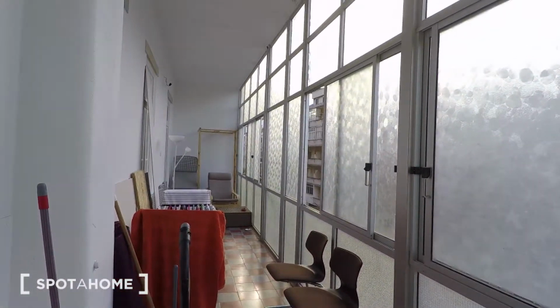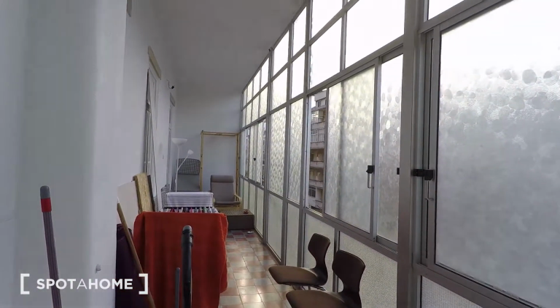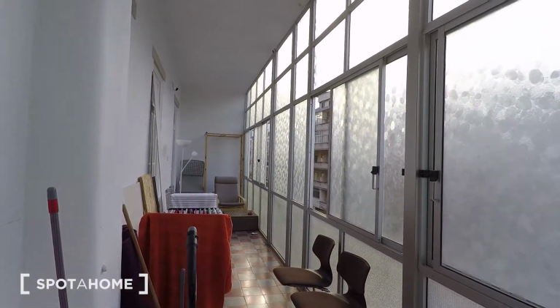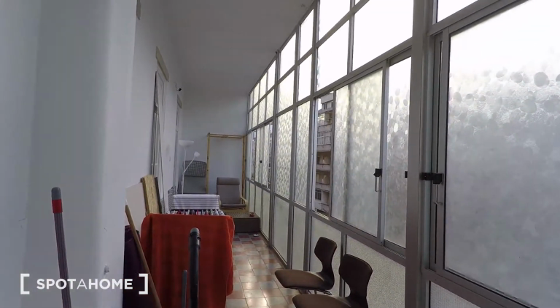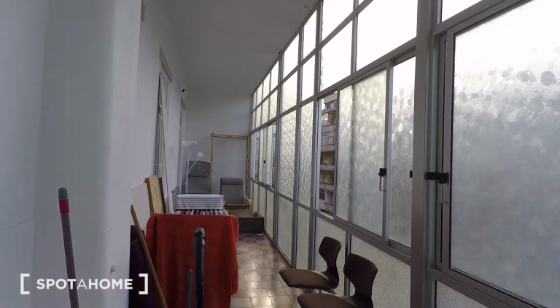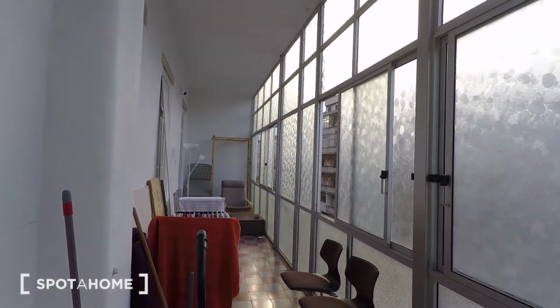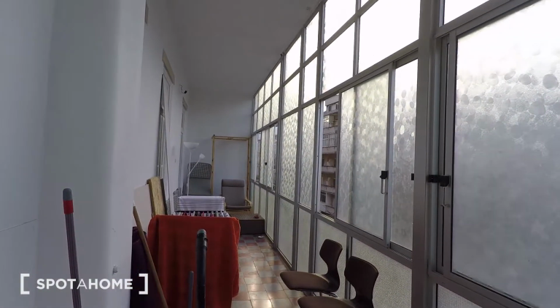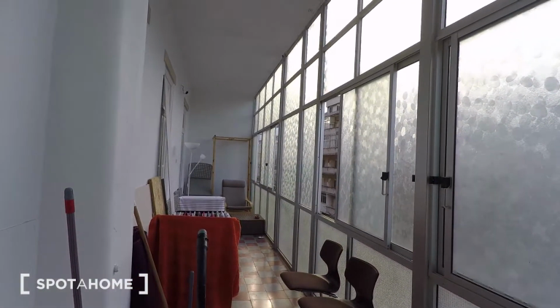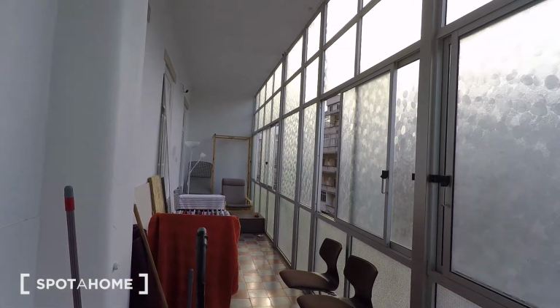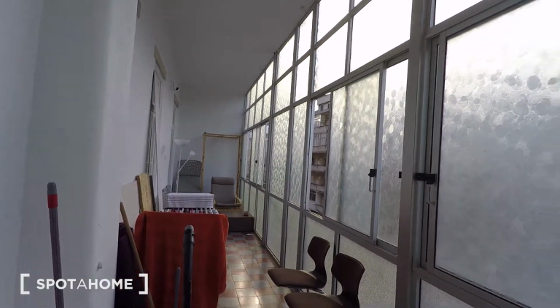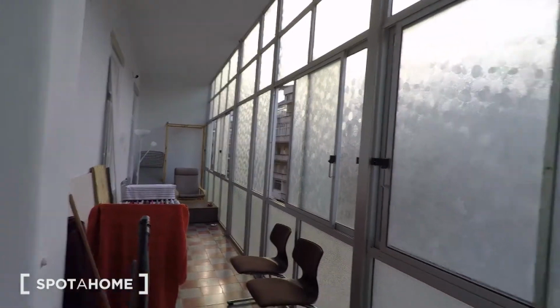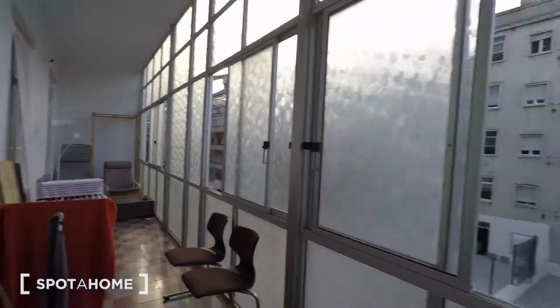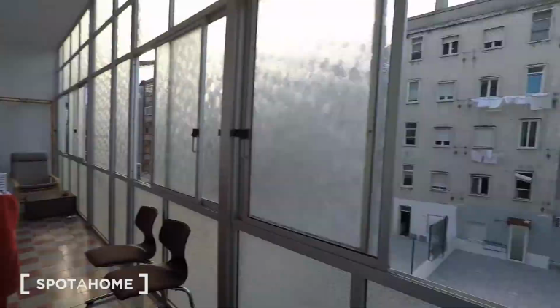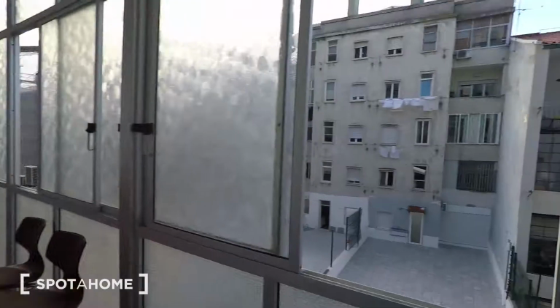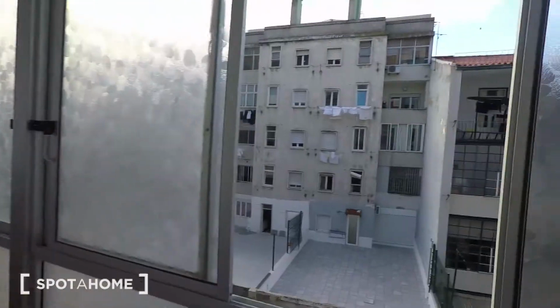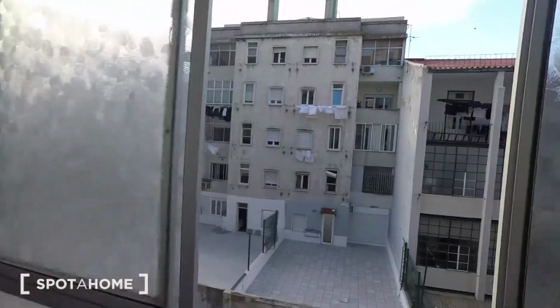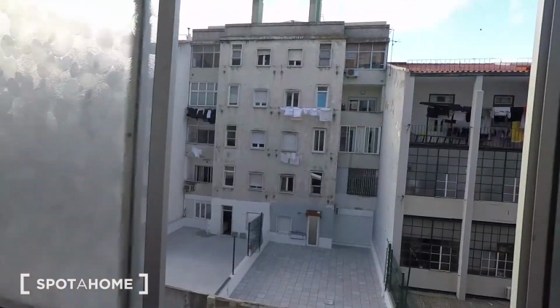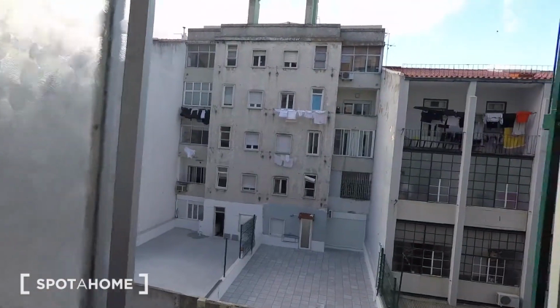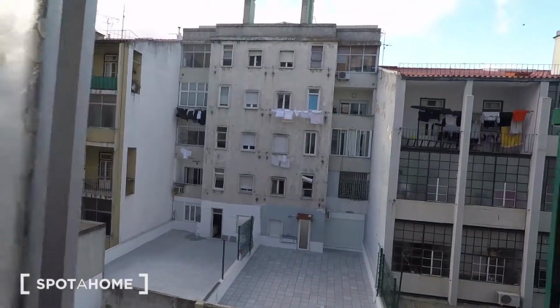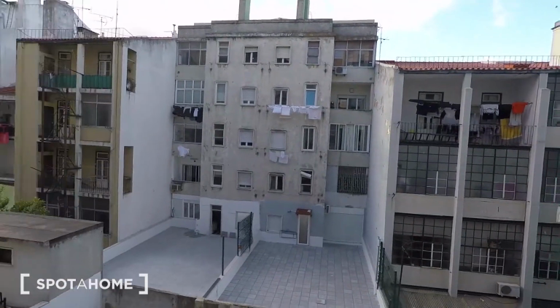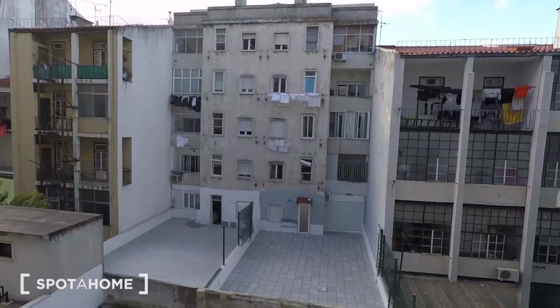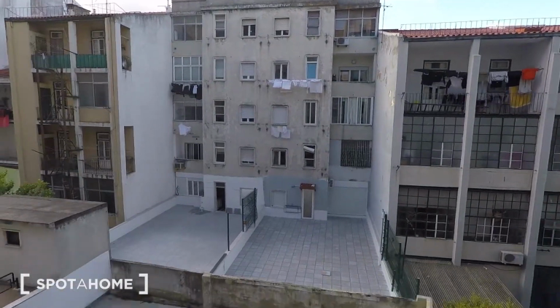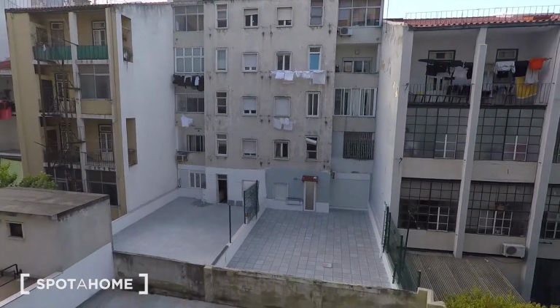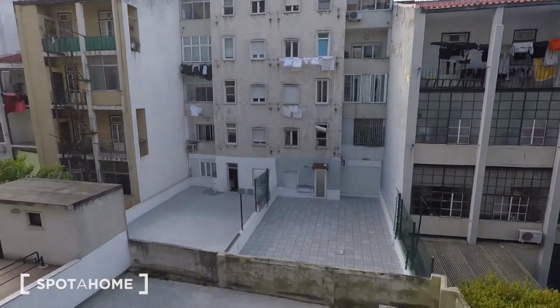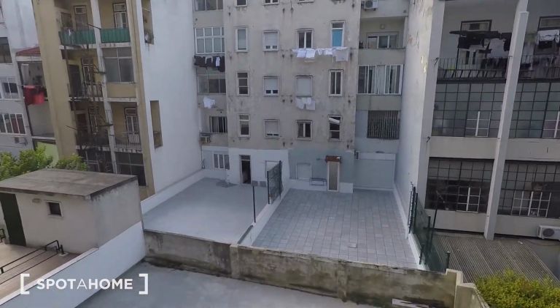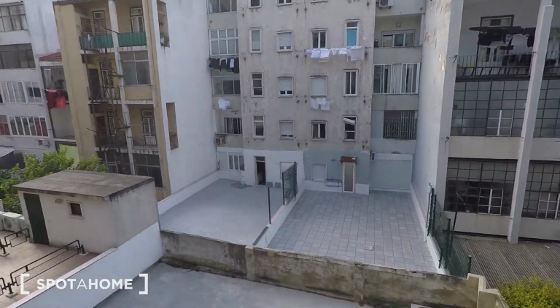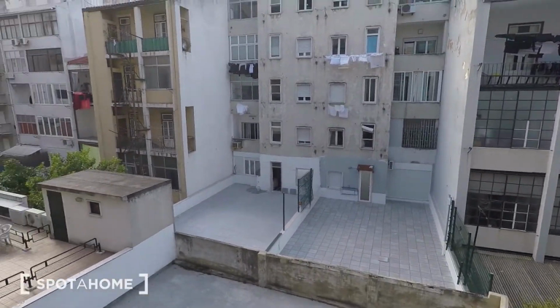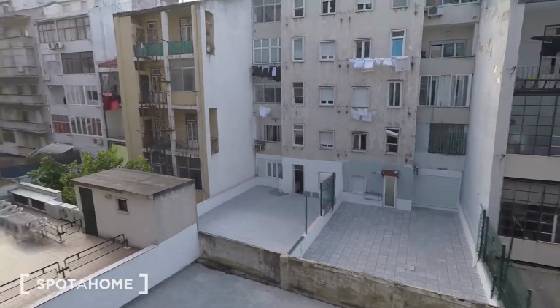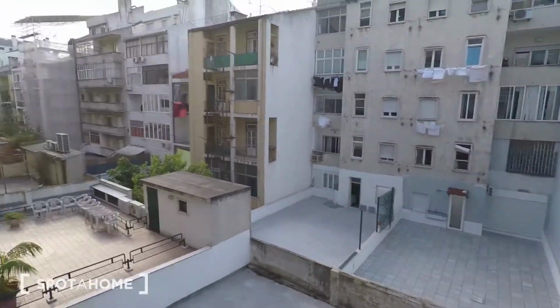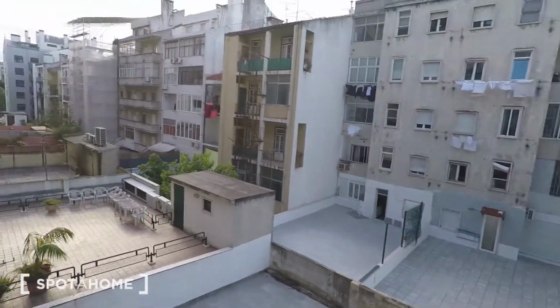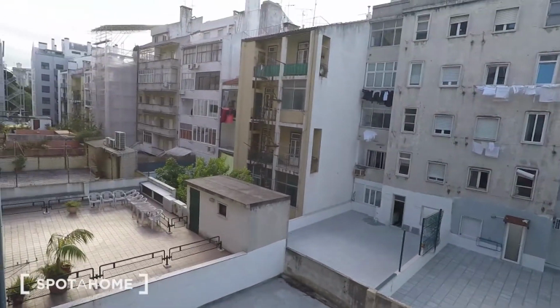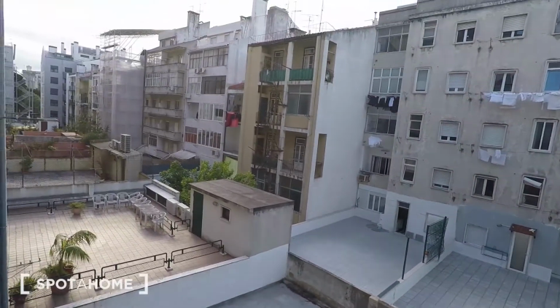A very large terrace — let me show you the view. This is the backyard view.